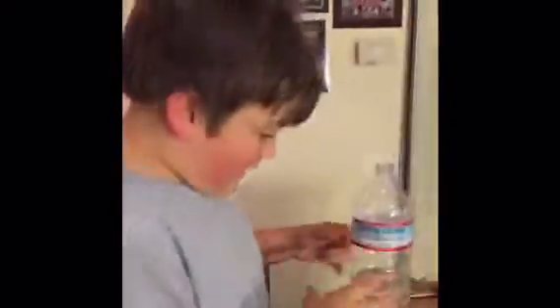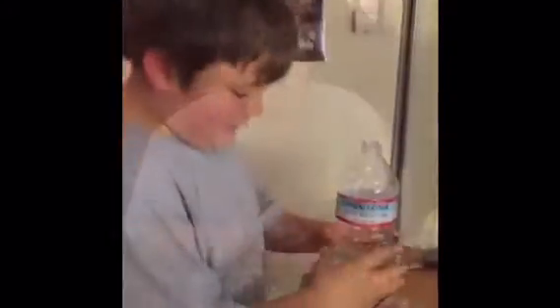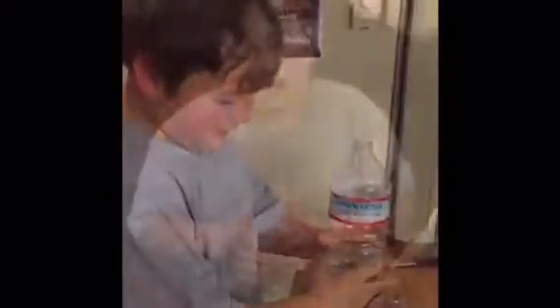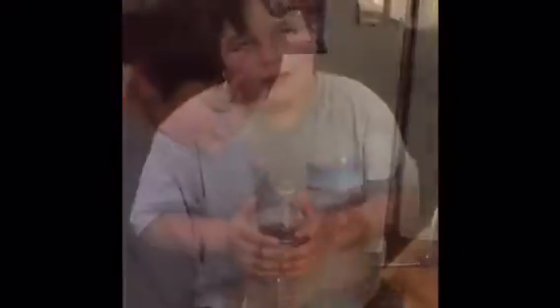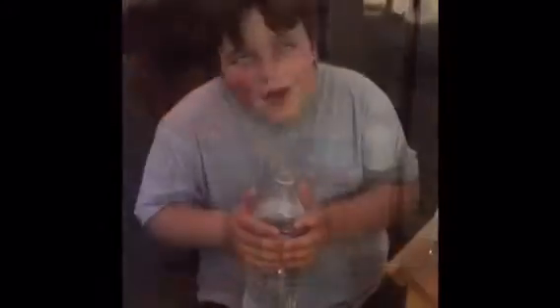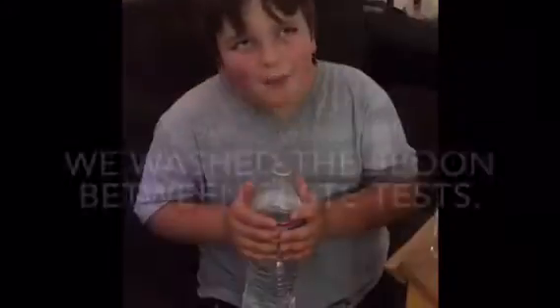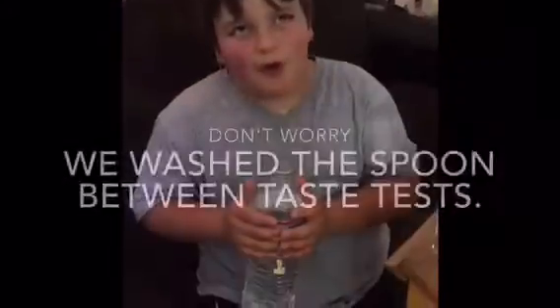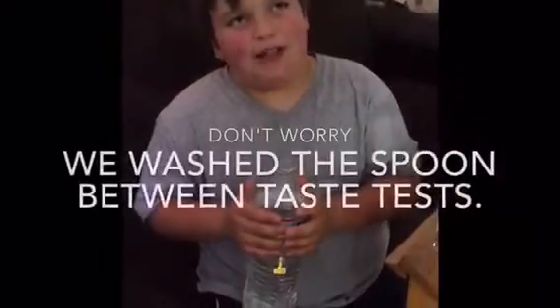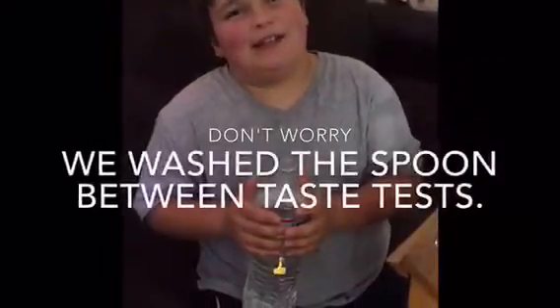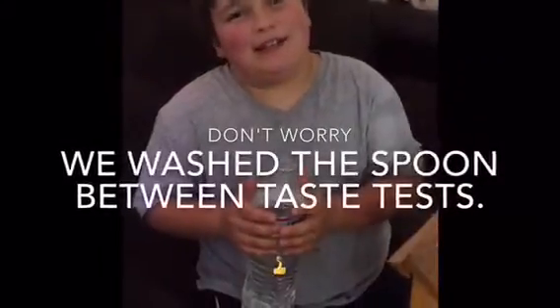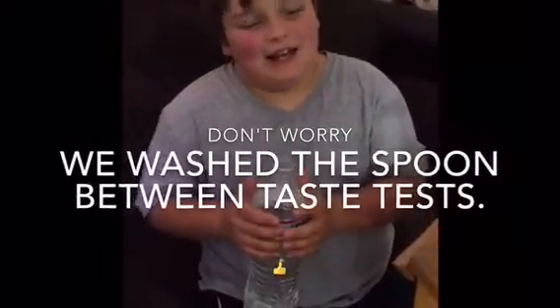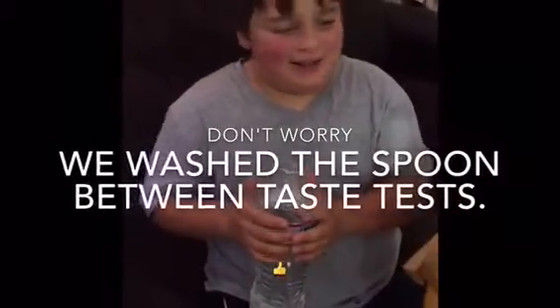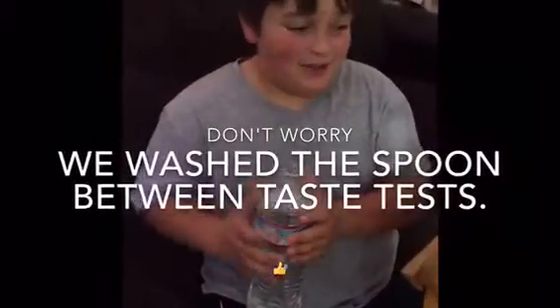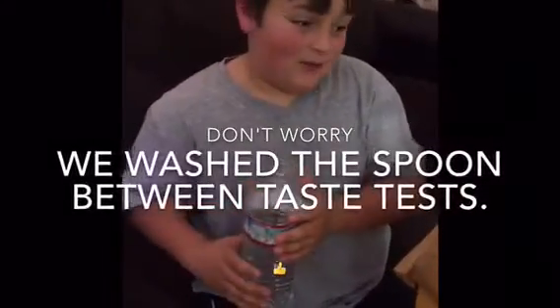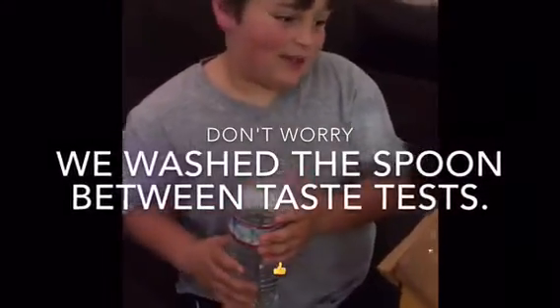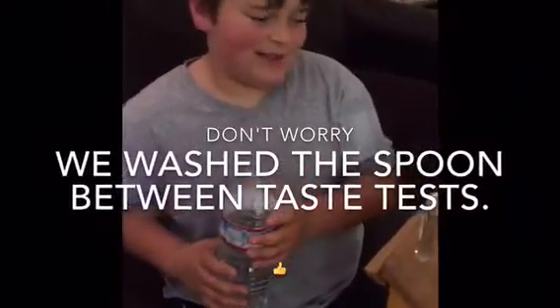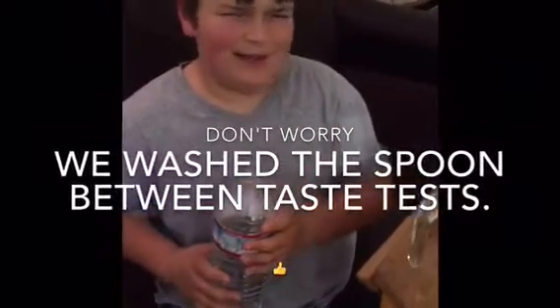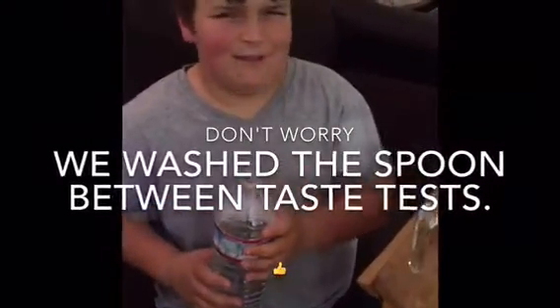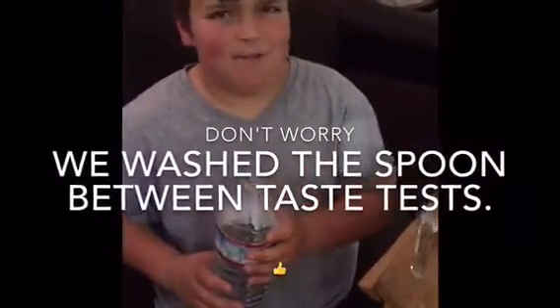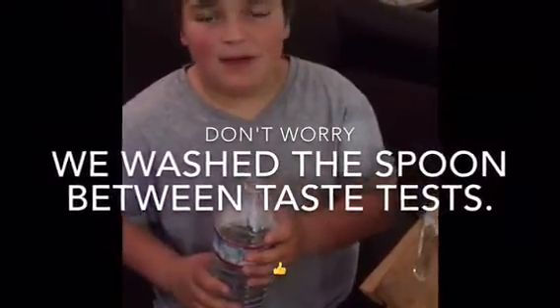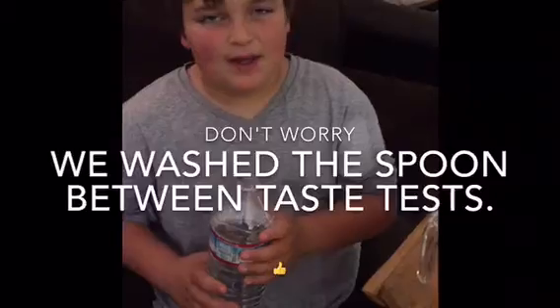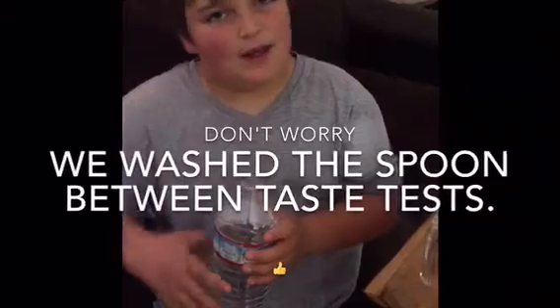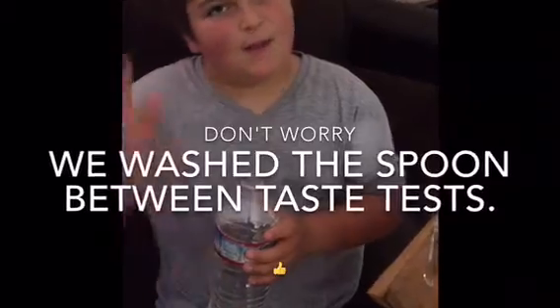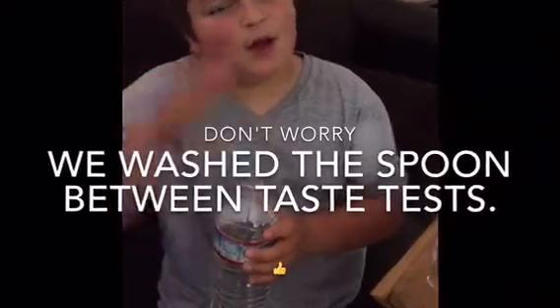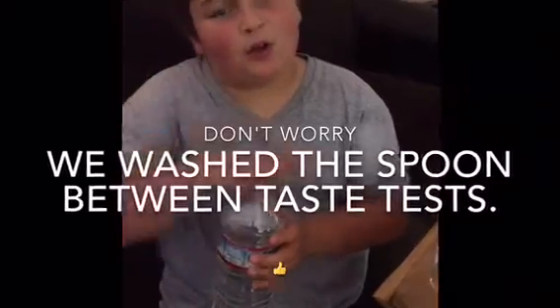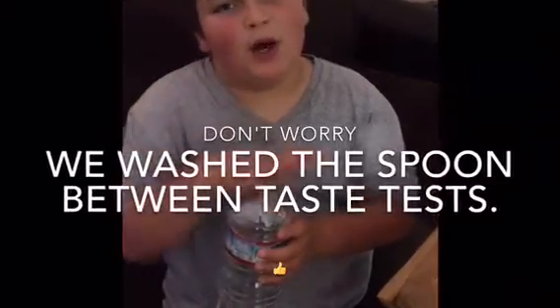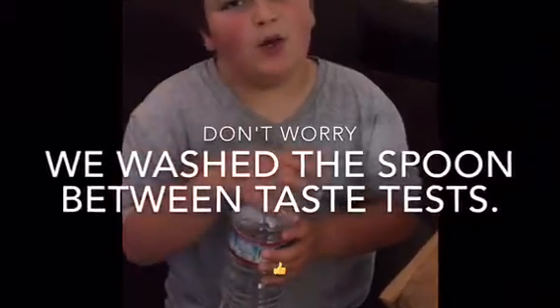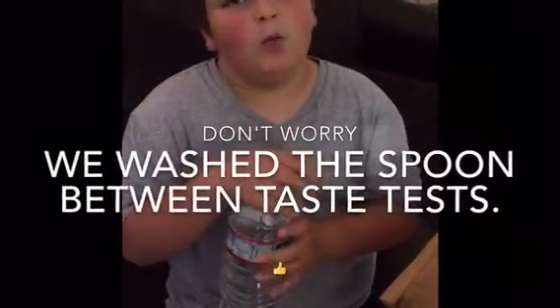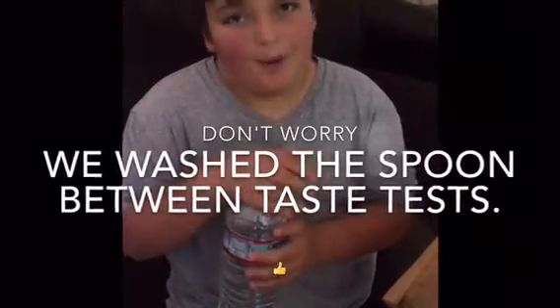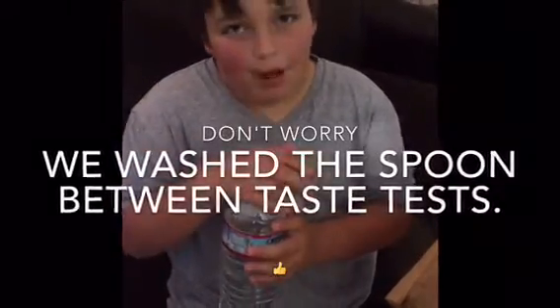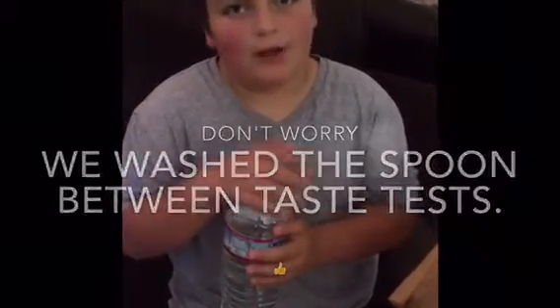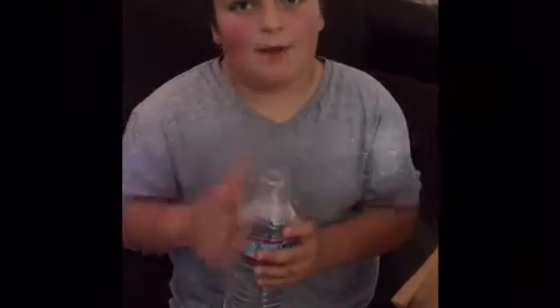After a lot more taste testing, we decided on eight parts water and one part lemon.